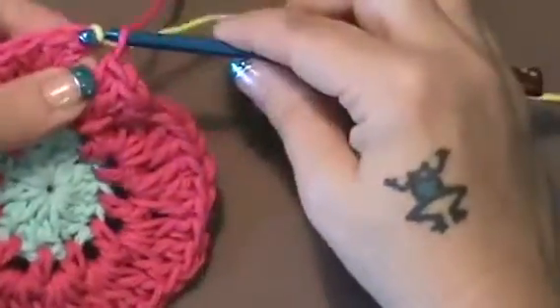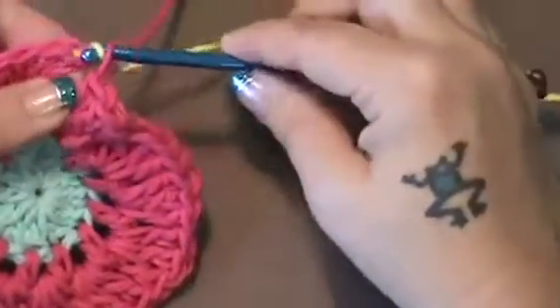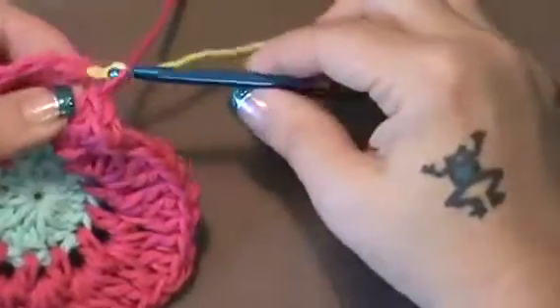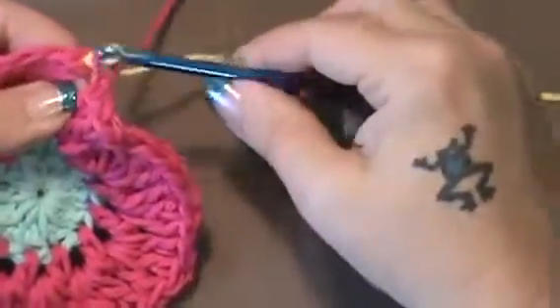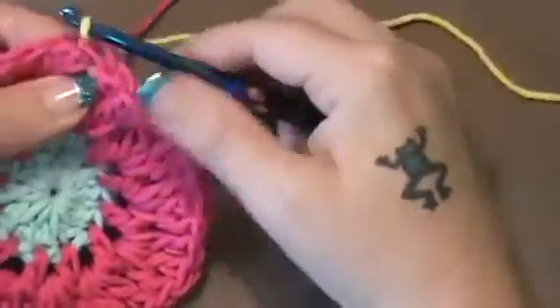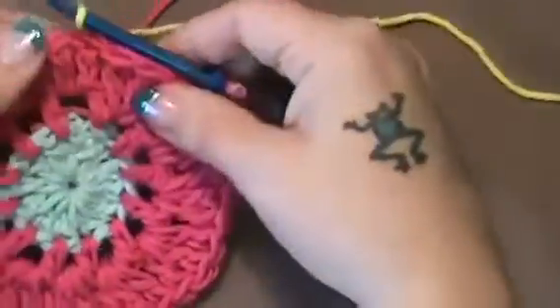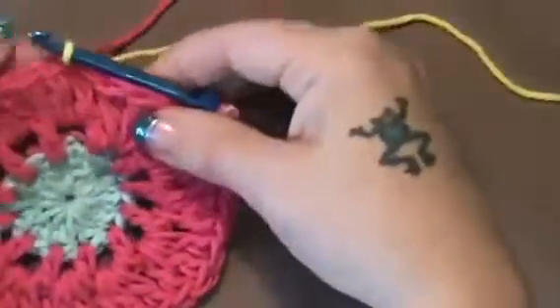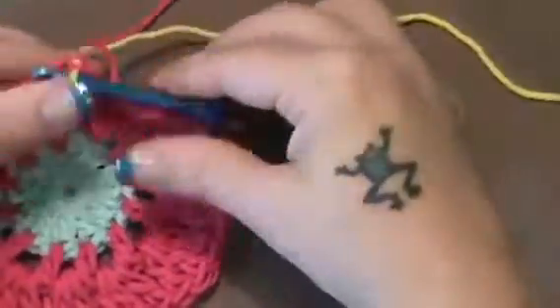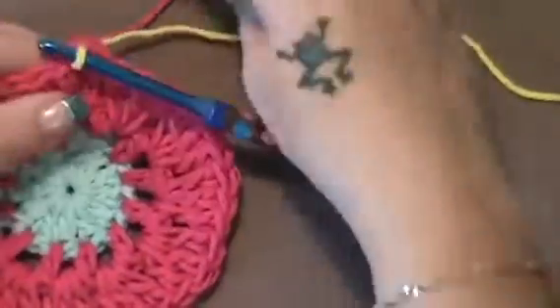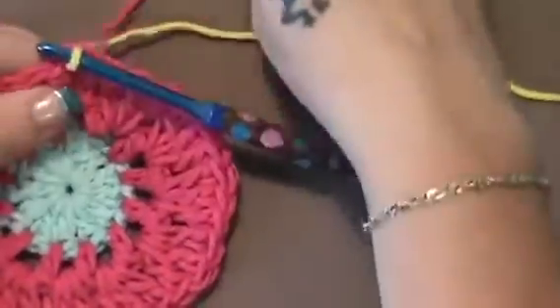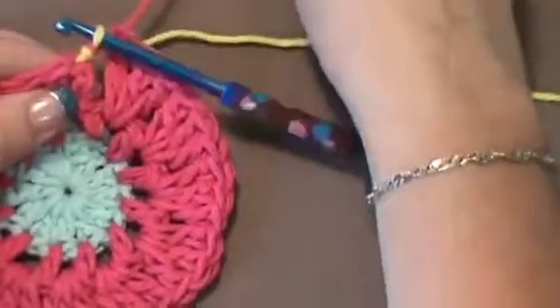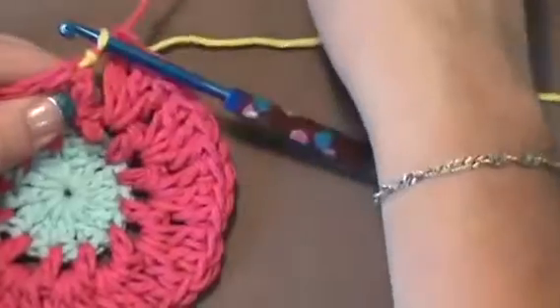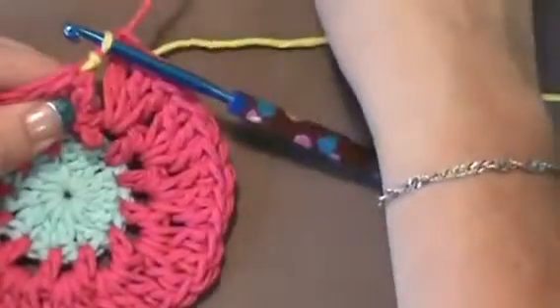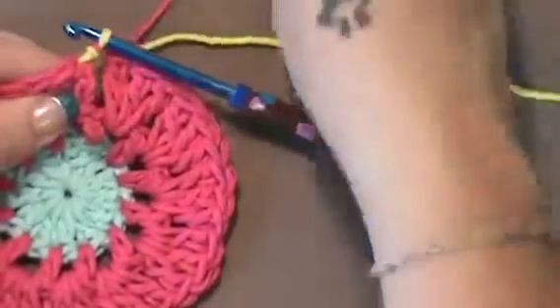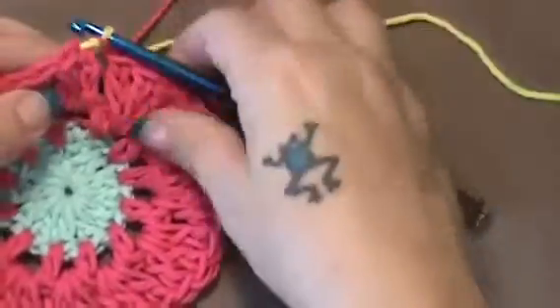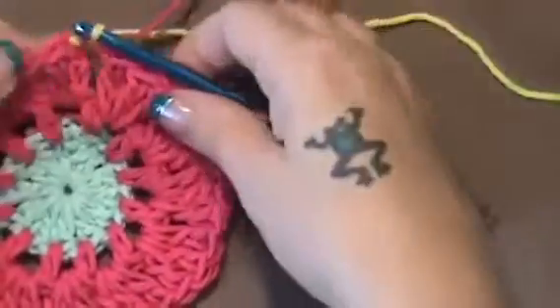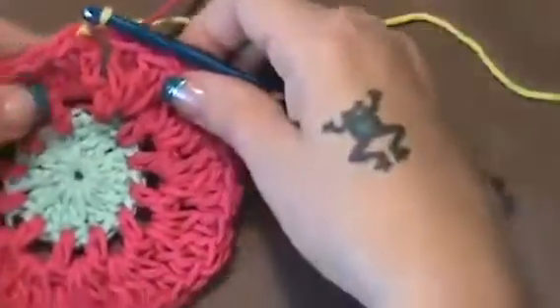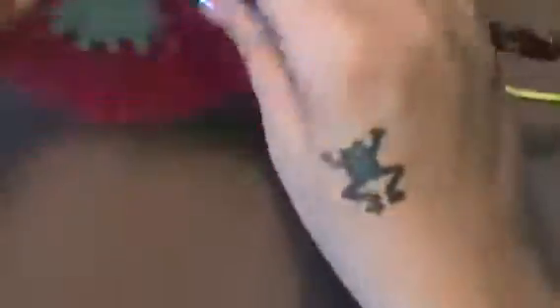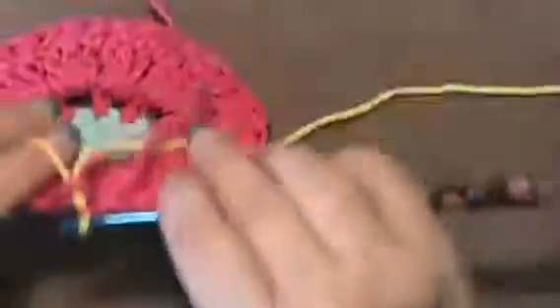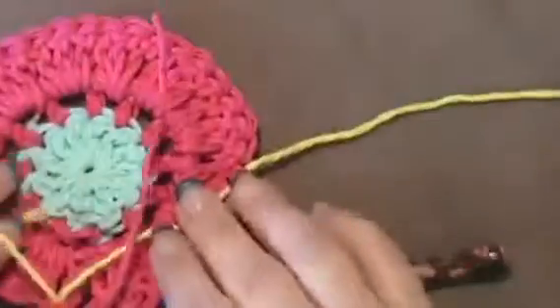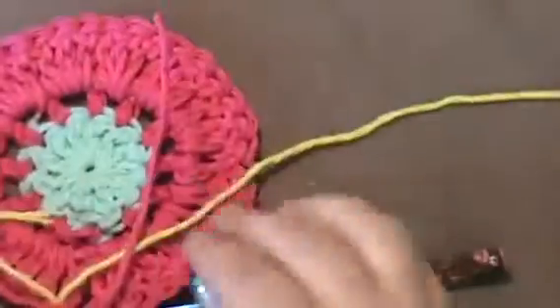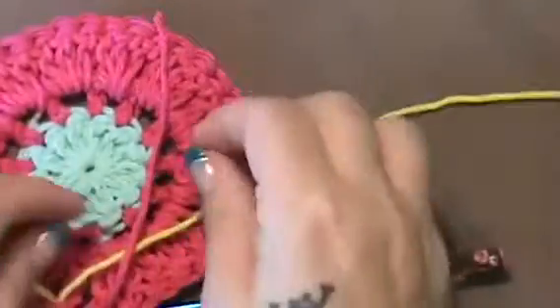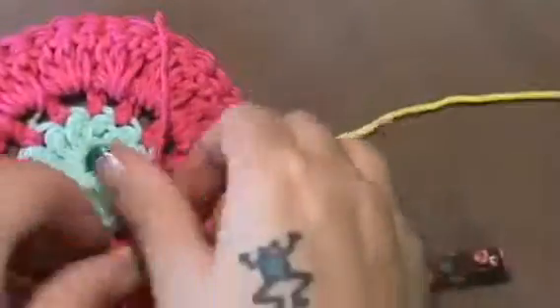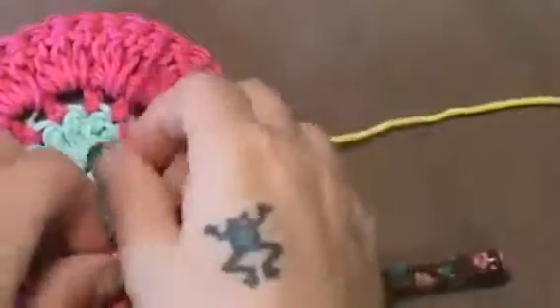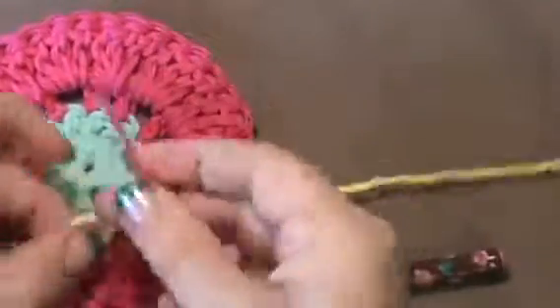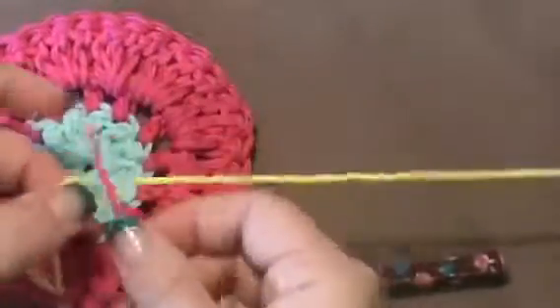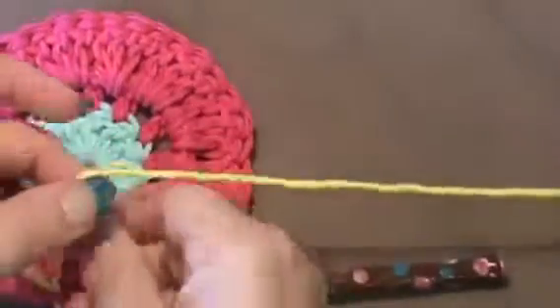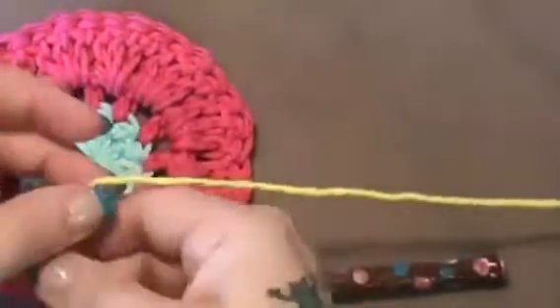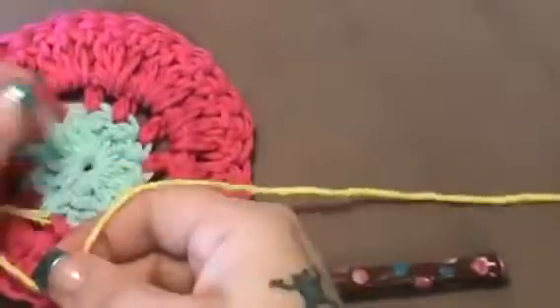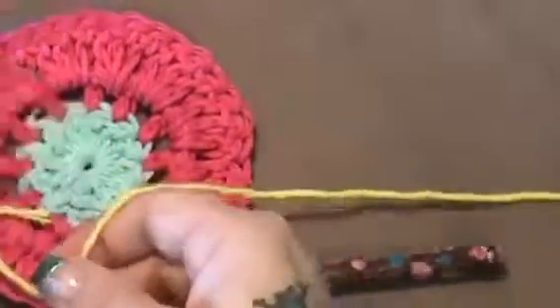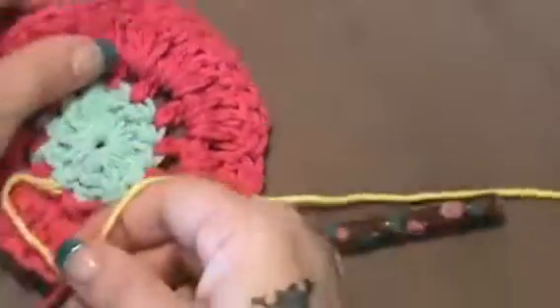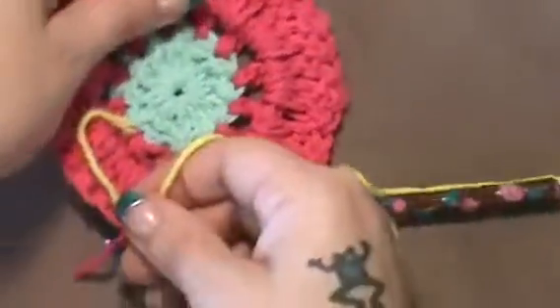So I'm going to pull through and through, and I'm going to turn this over and tie this off.